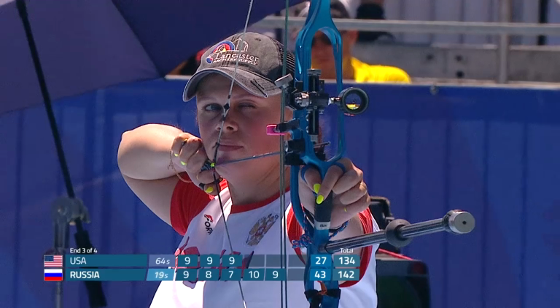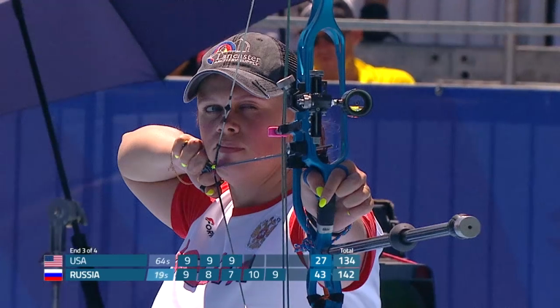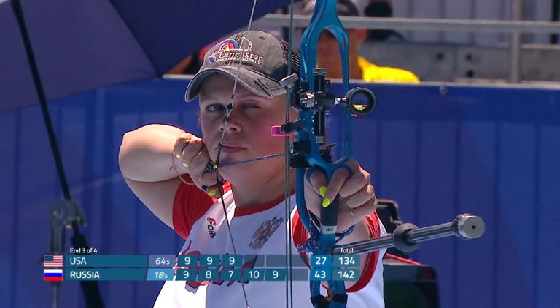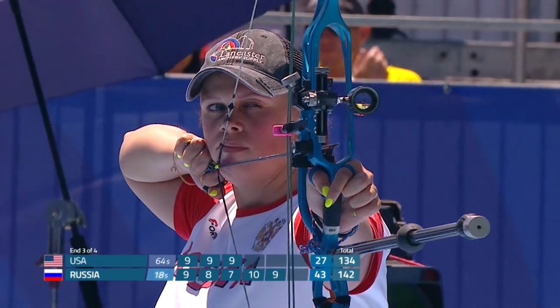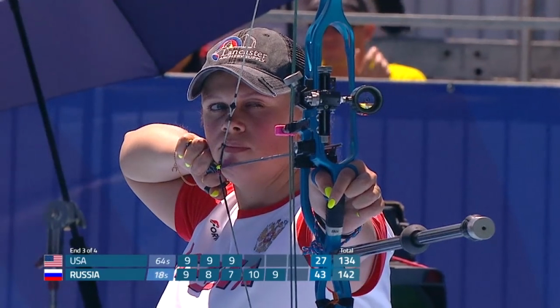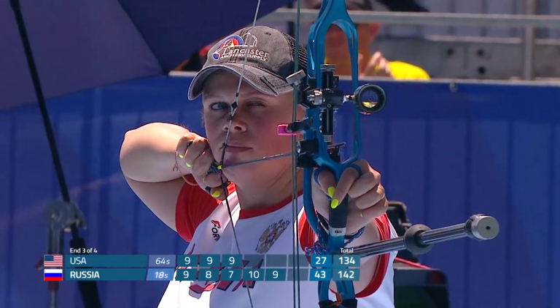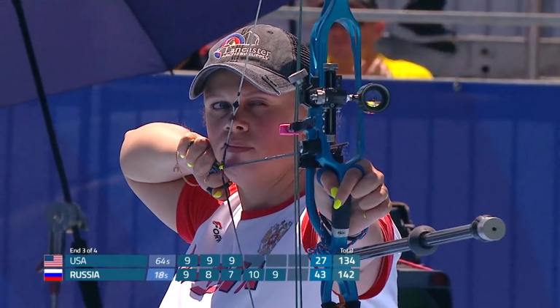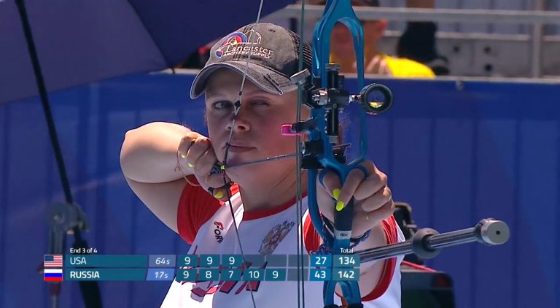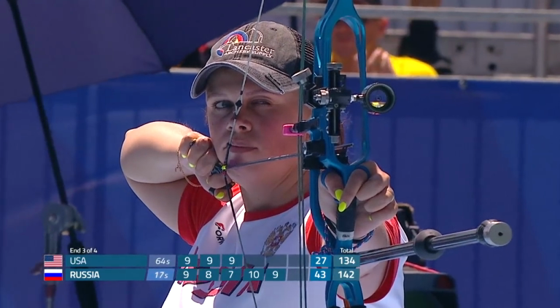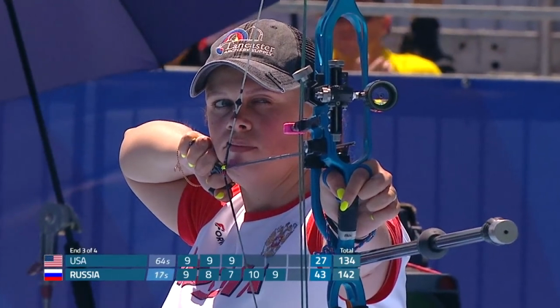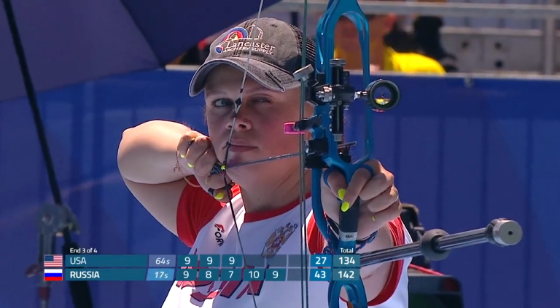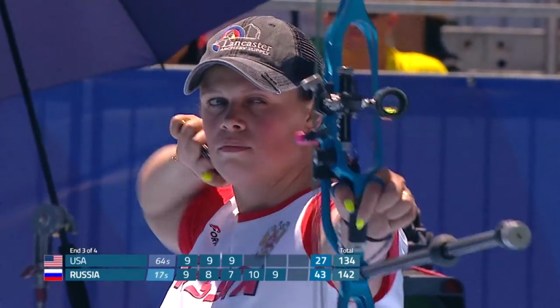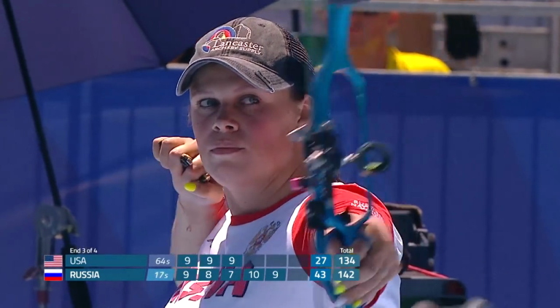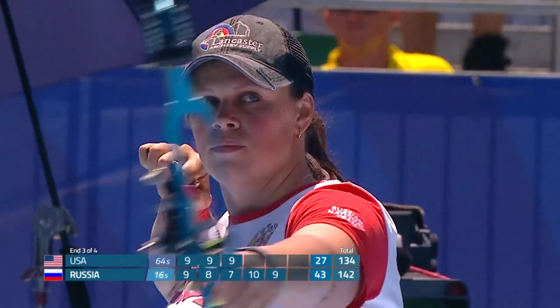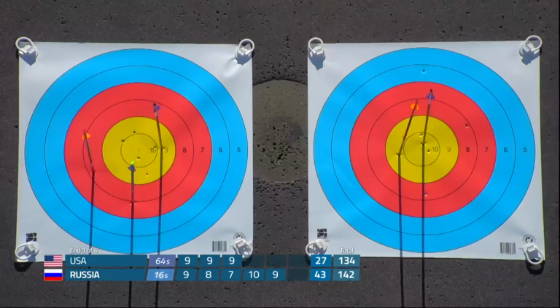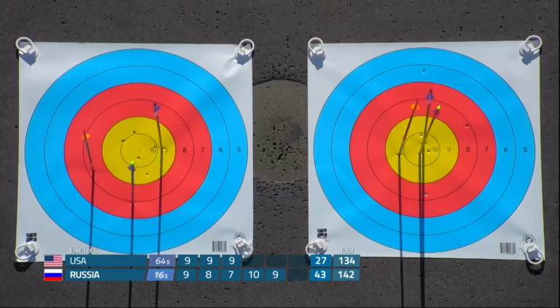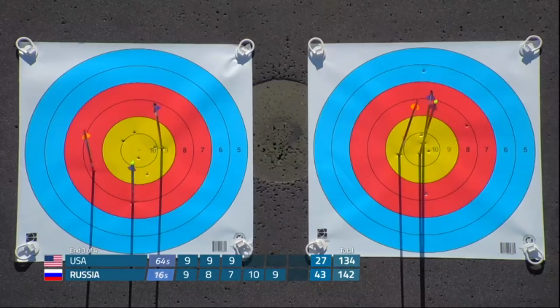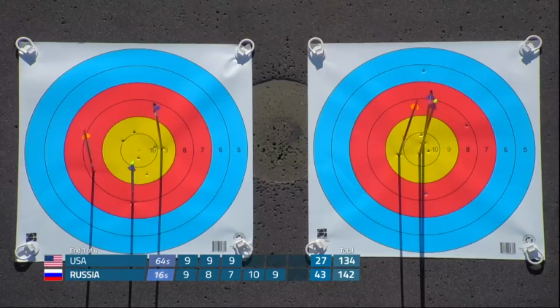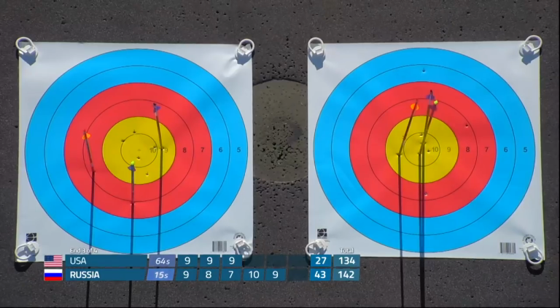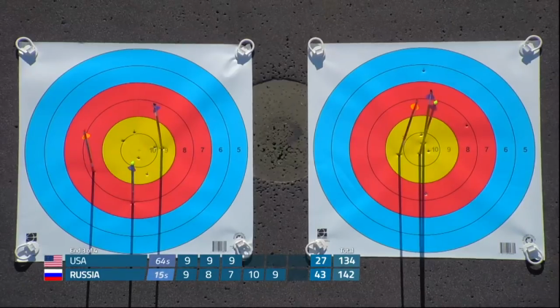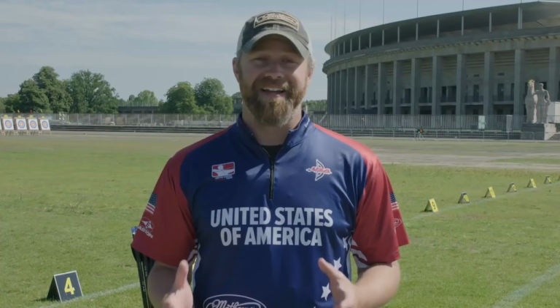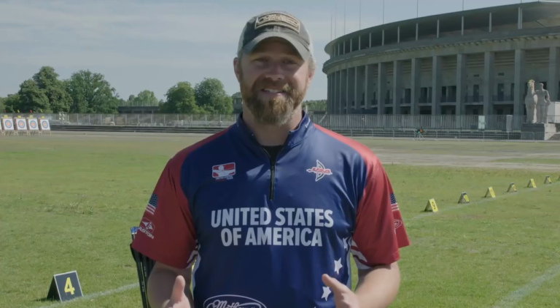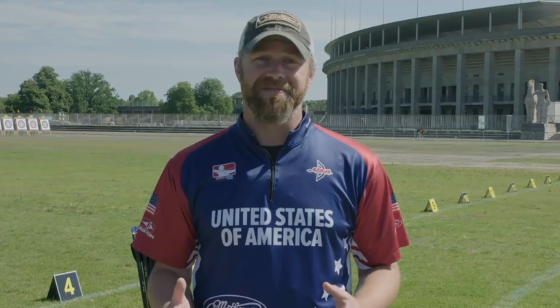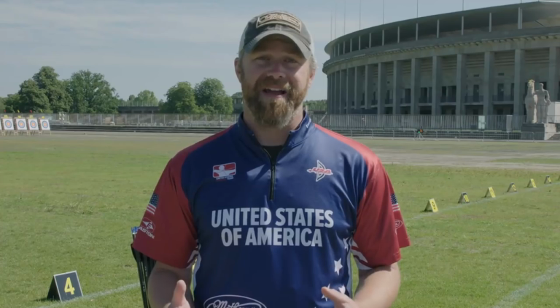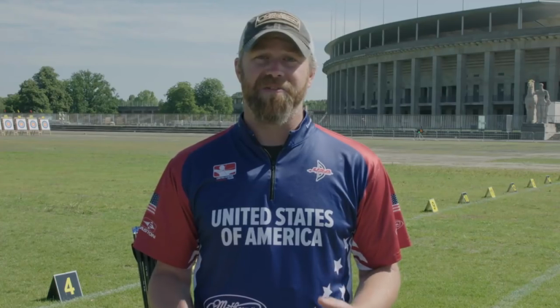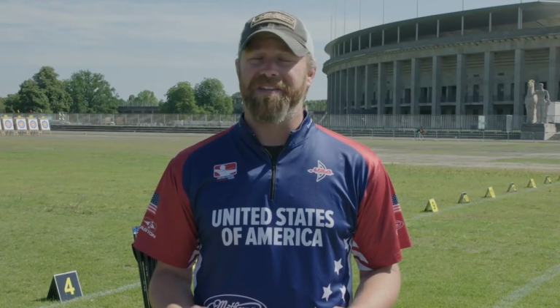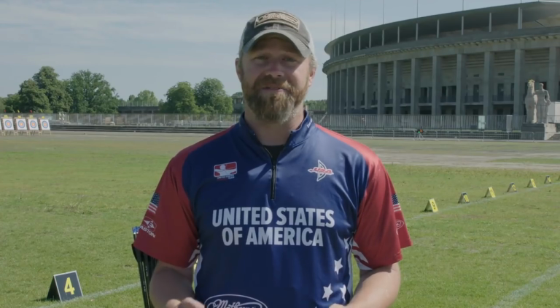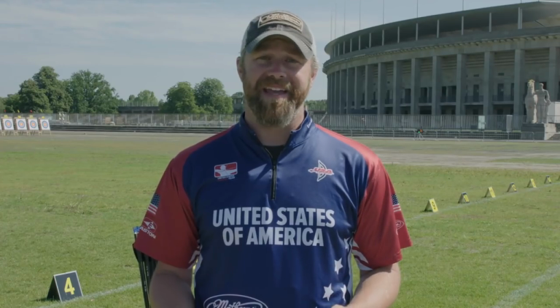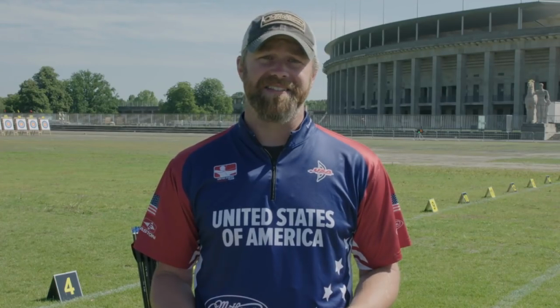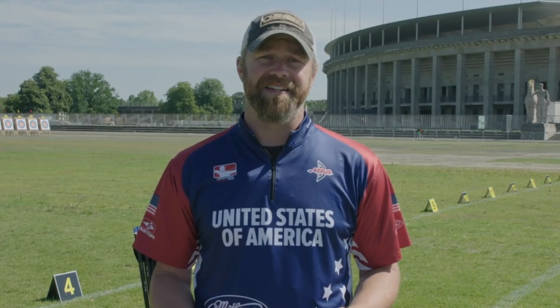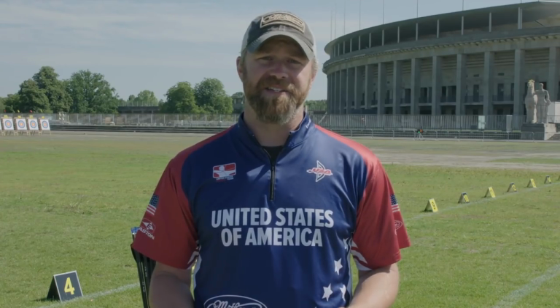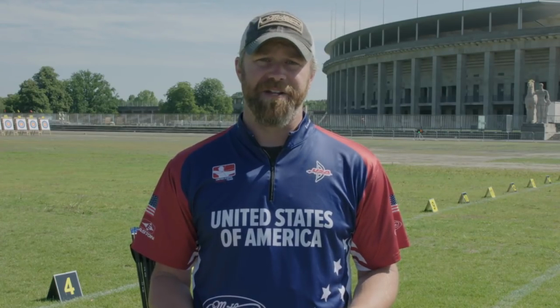The goal for archery is to hit the ten-ring. There are so many variables working against you, and the one that you can't see is wind.